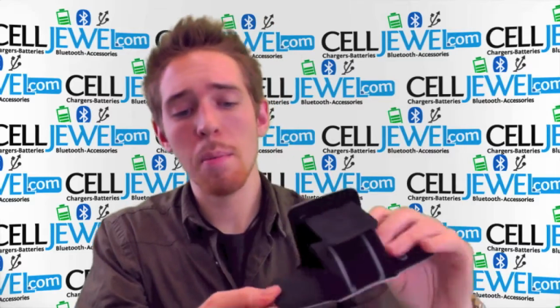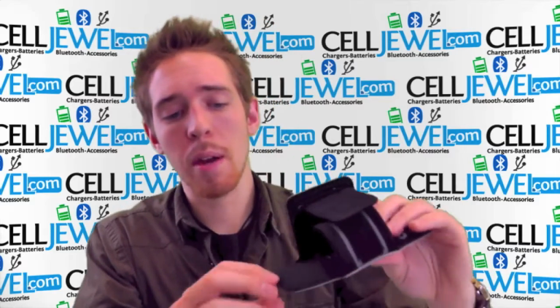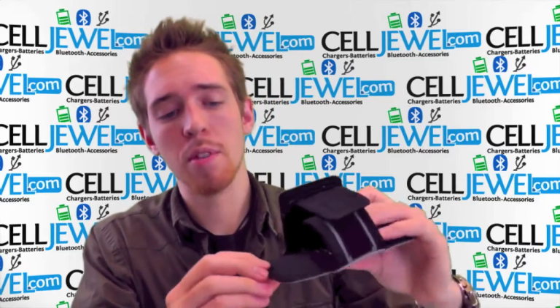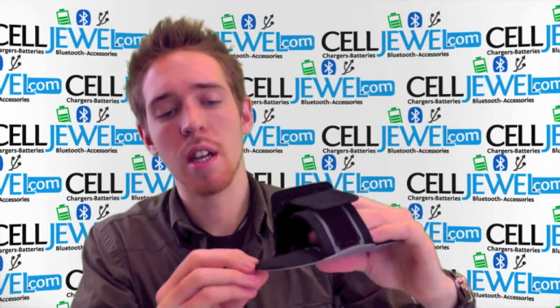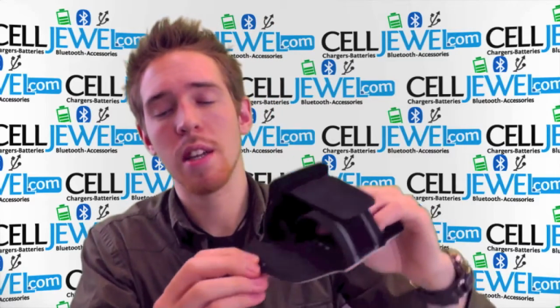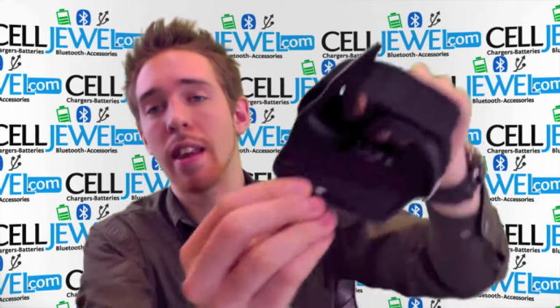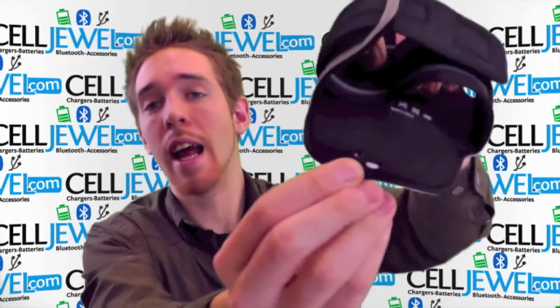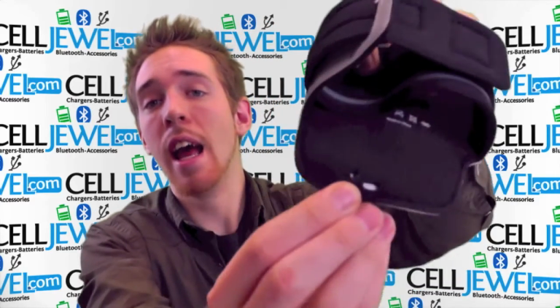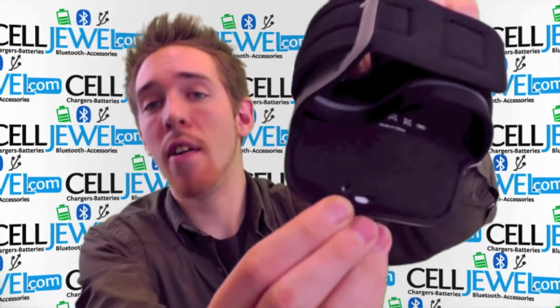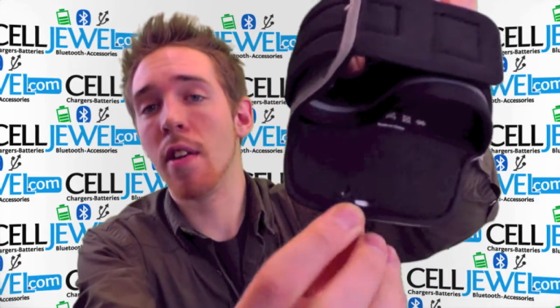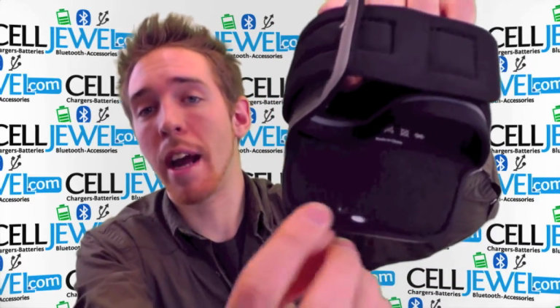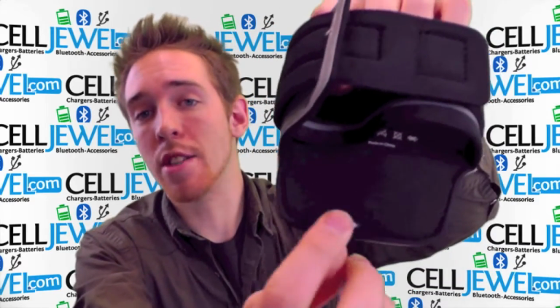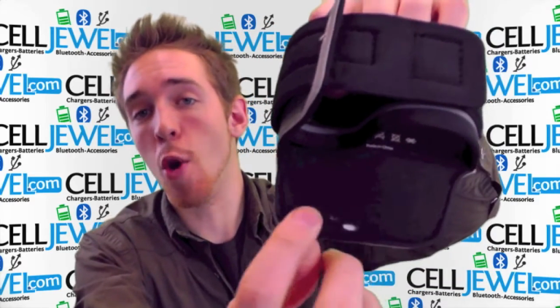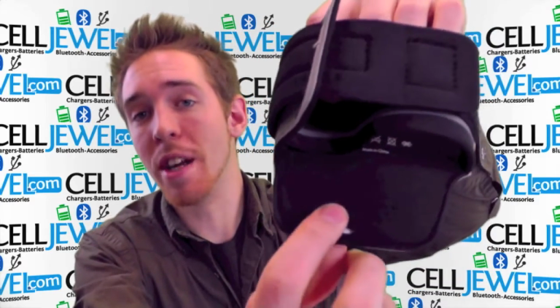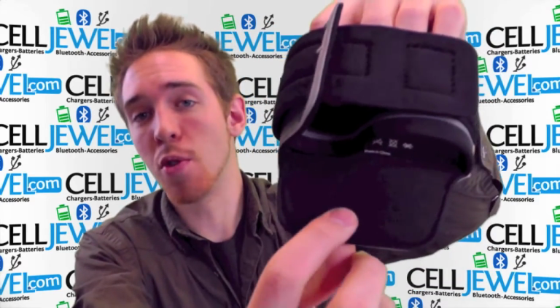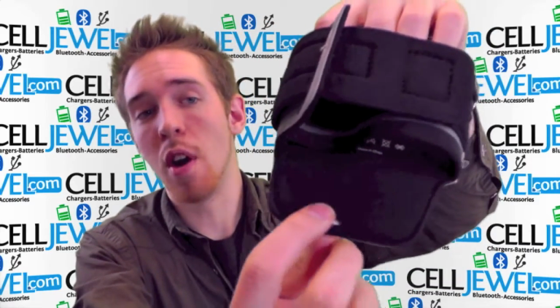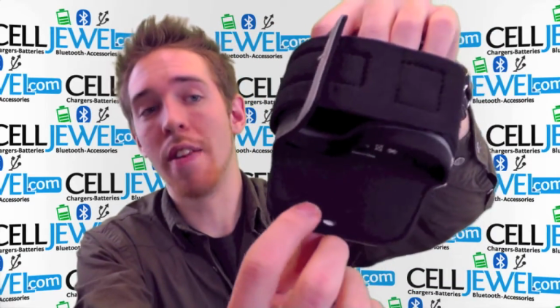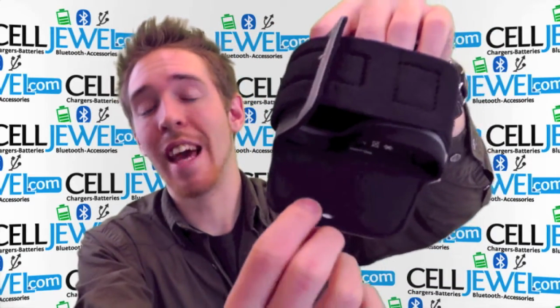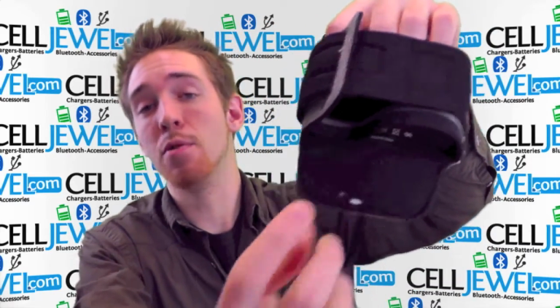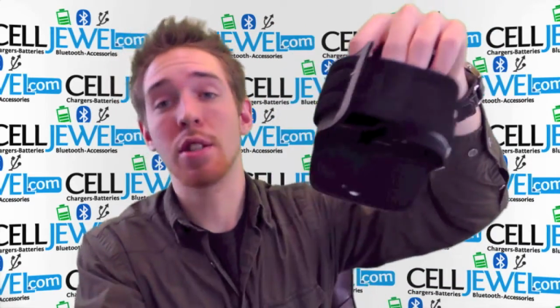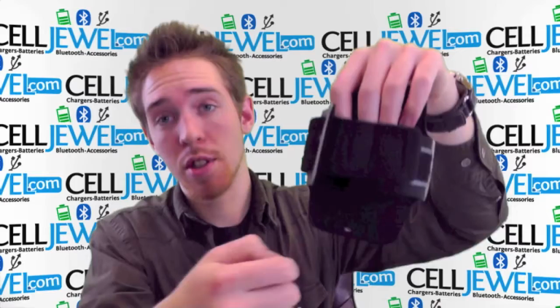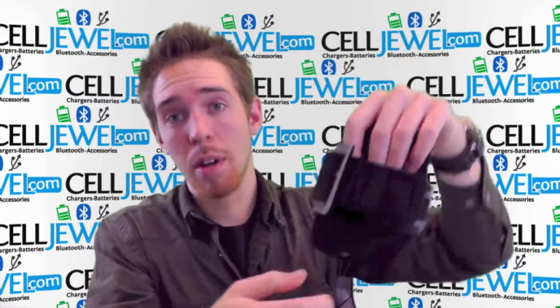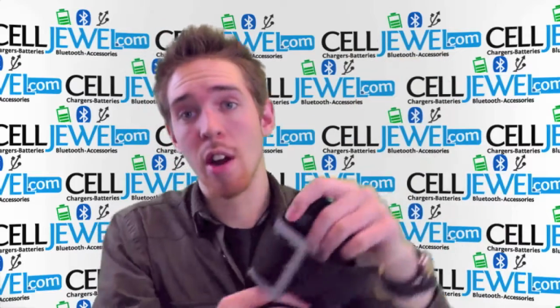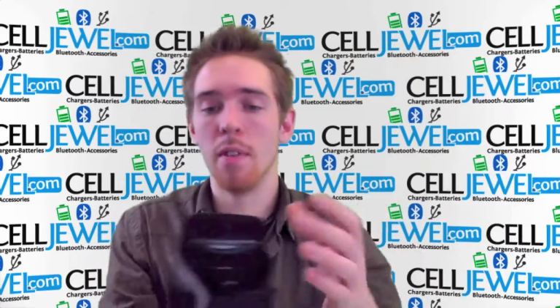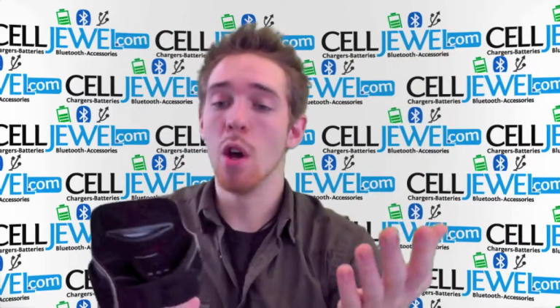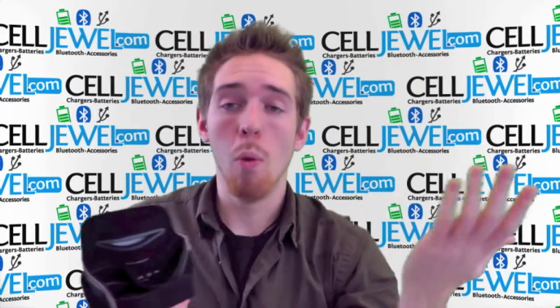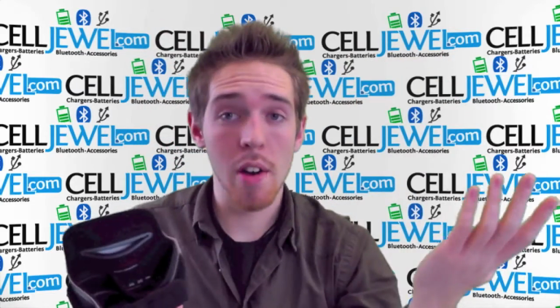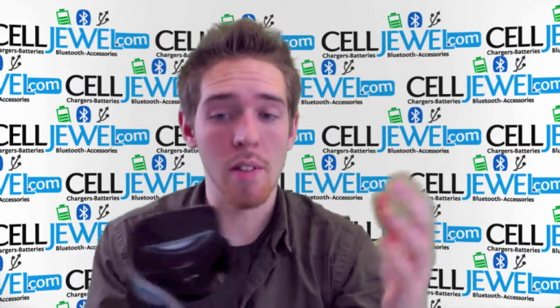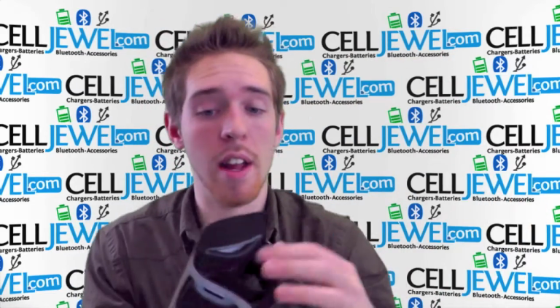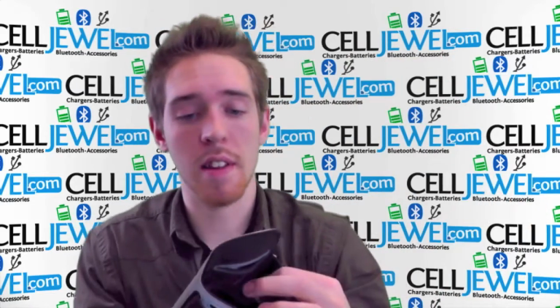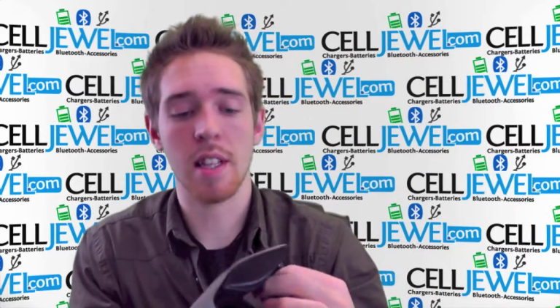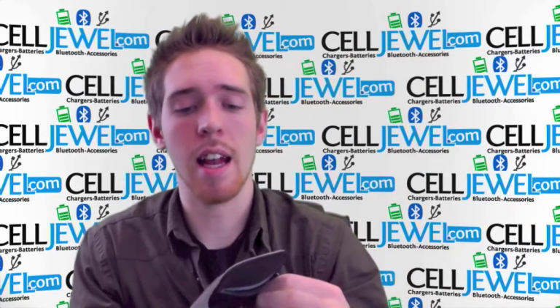Pick your music, stuff like that. And right here on the back there's an opening for the headphone jack so you can still plug in your headphones while you're out running.